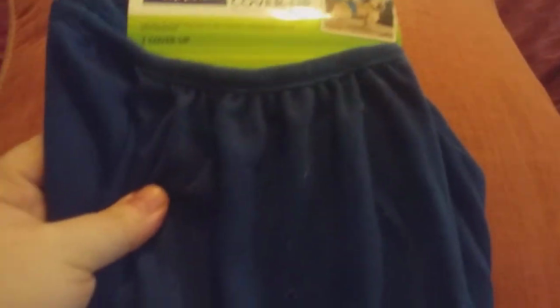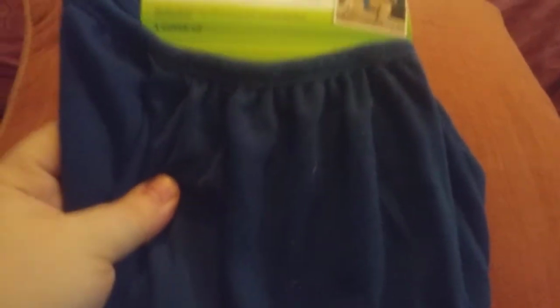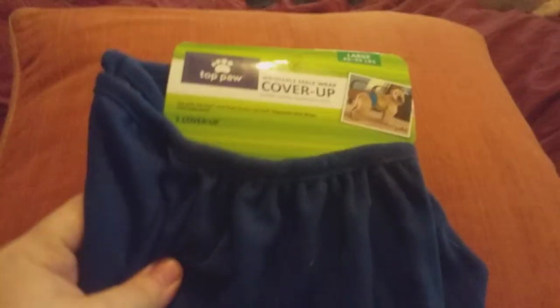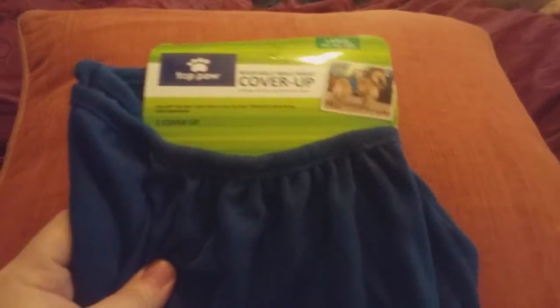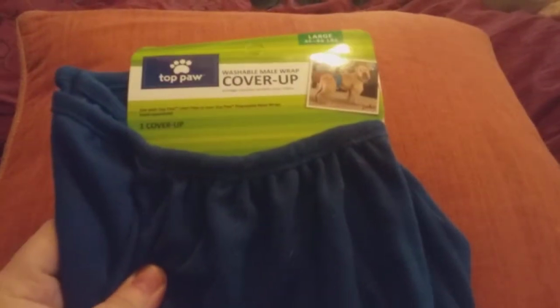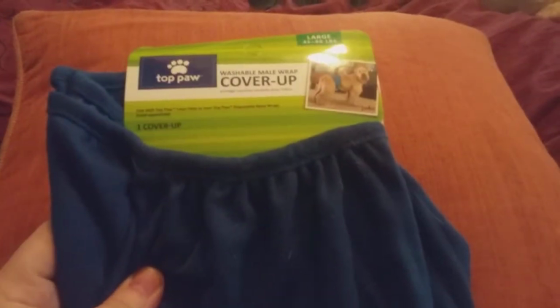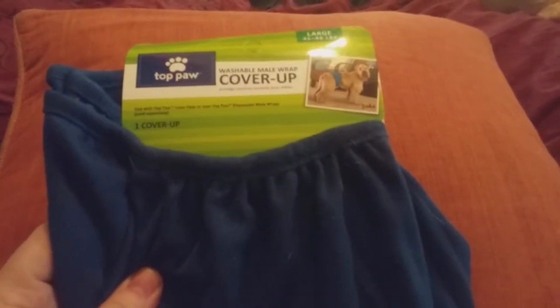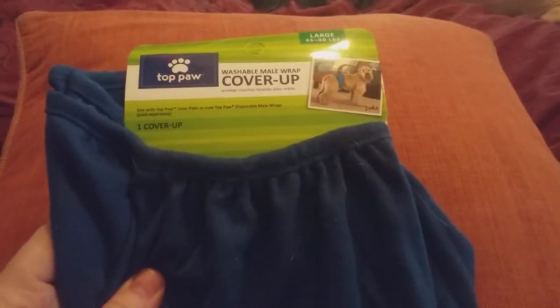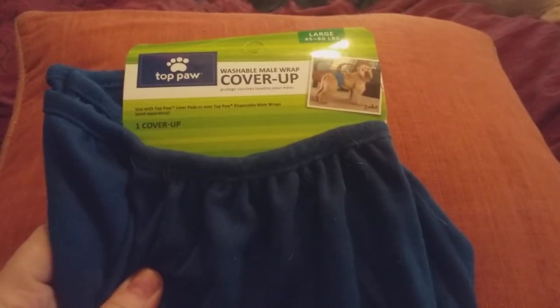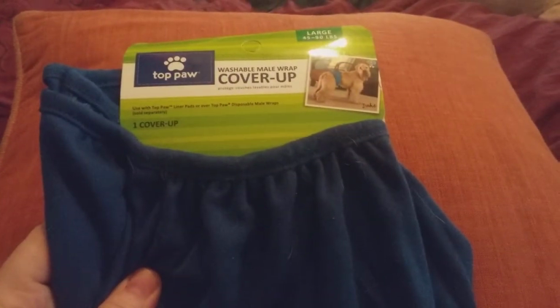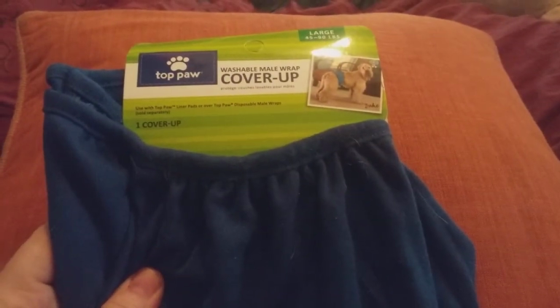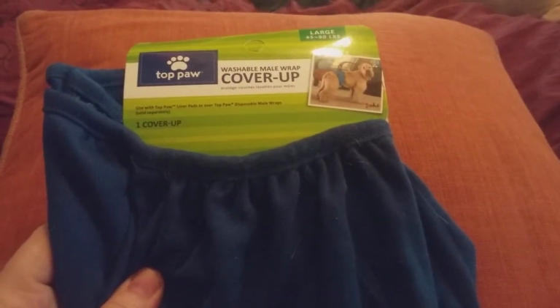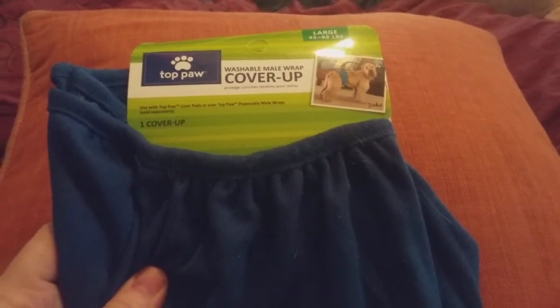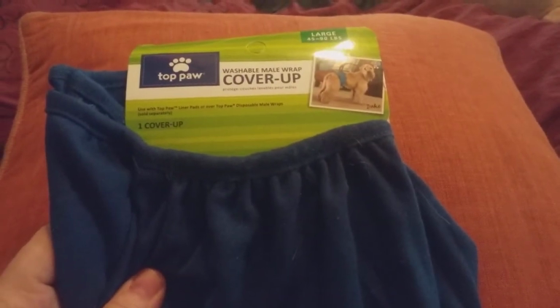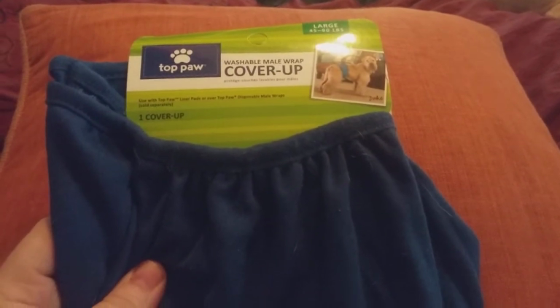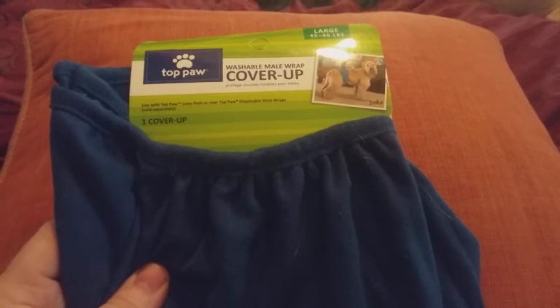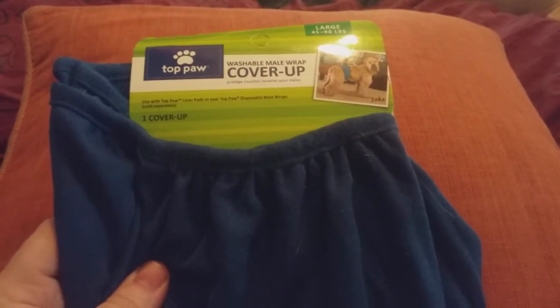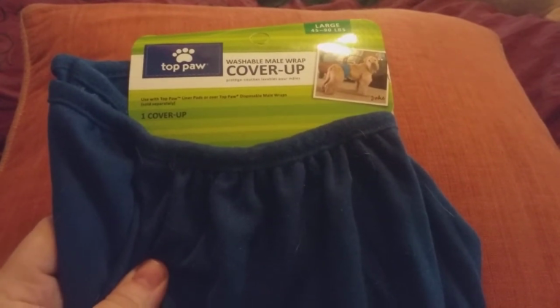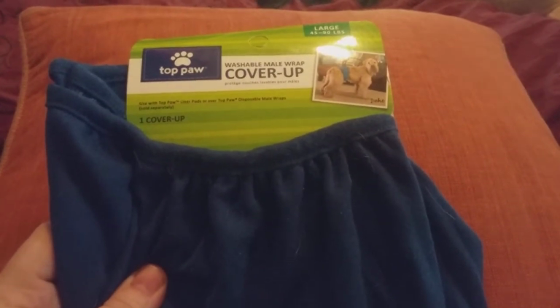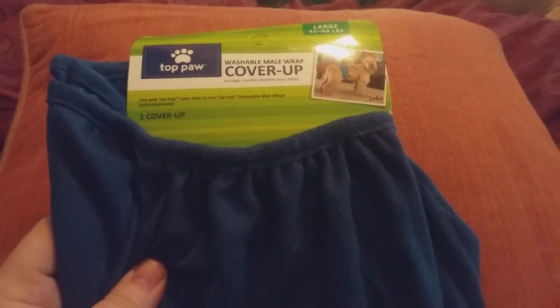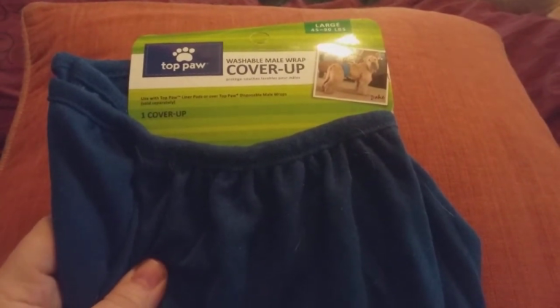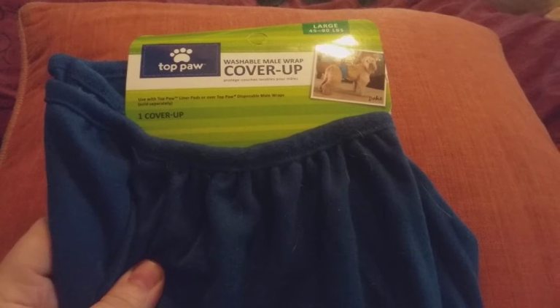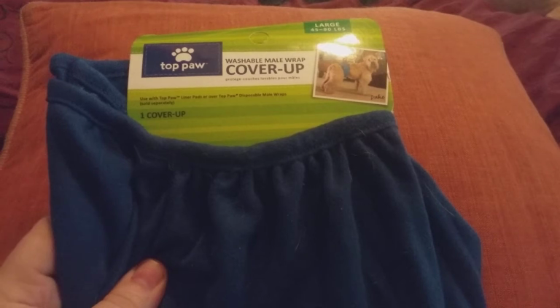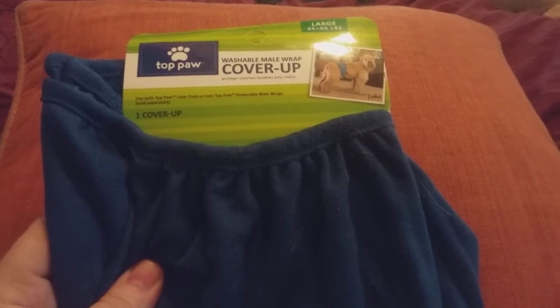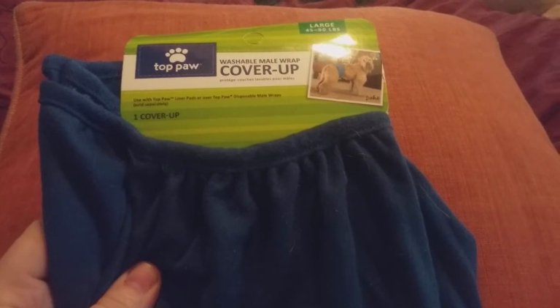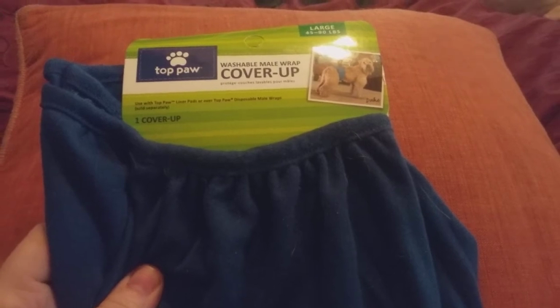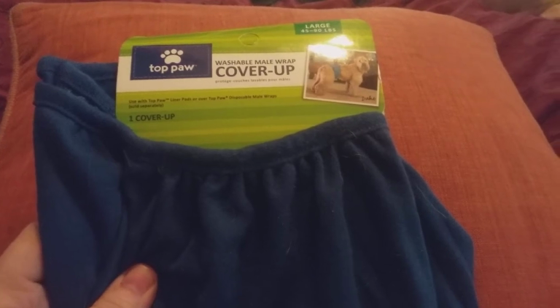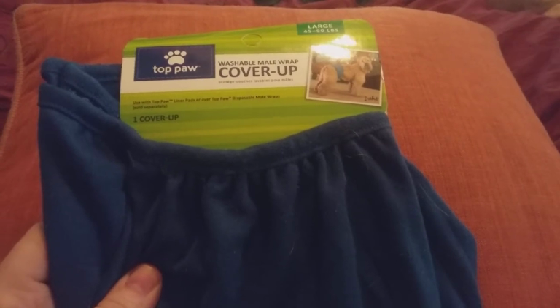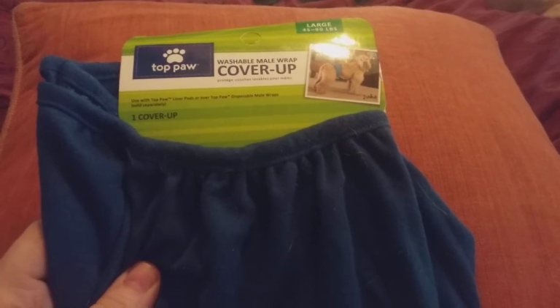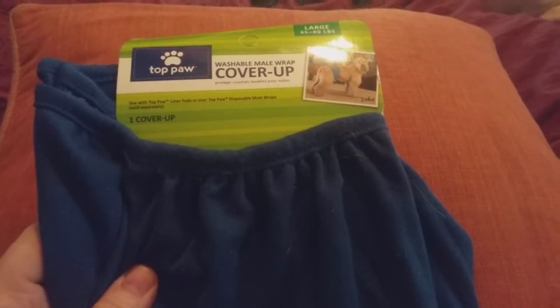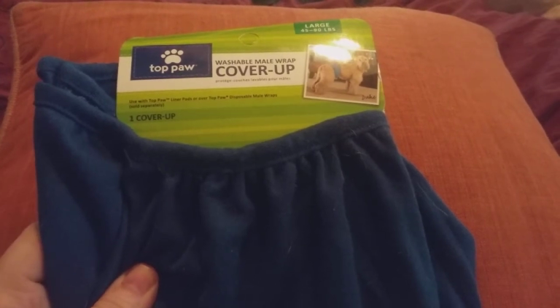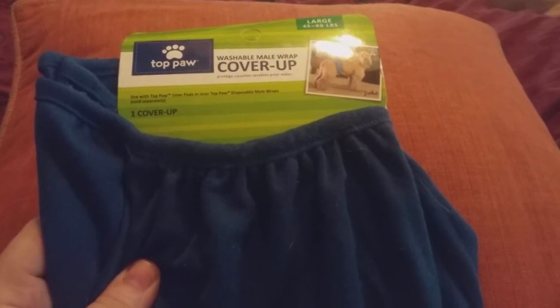Hi friends, family, folks, and newcomers, this is Bridget Earl, and this is a review for the Toppaw Washable Mill Wrap Cover-Up.